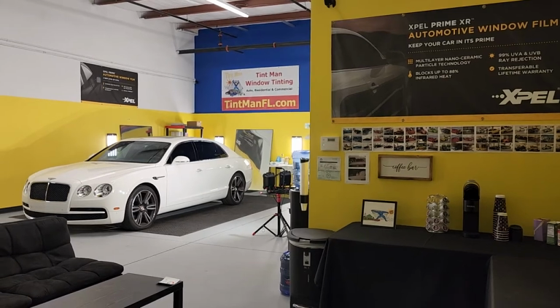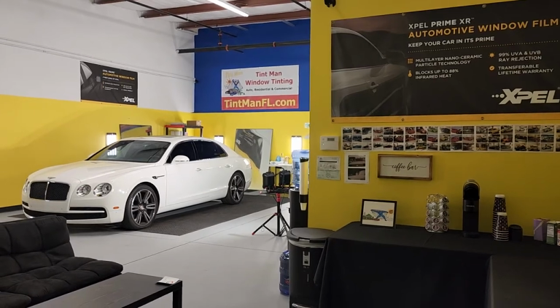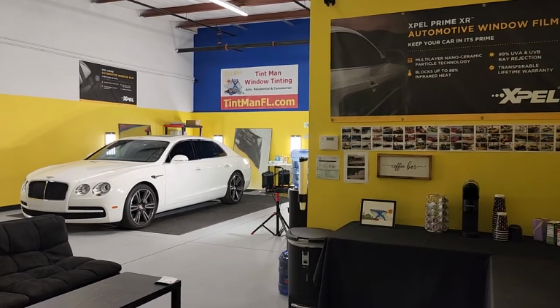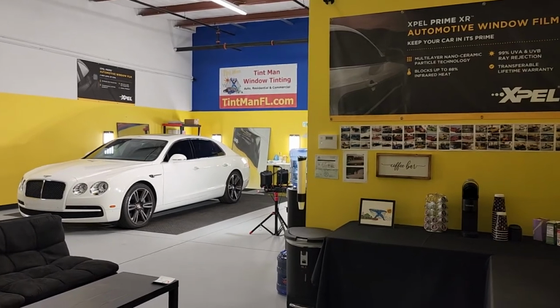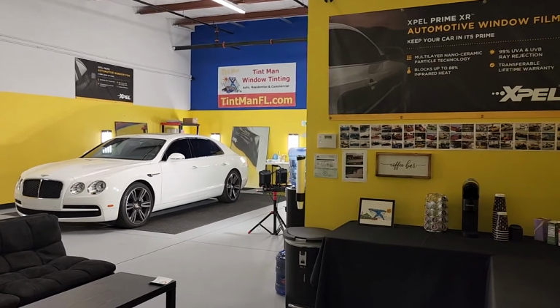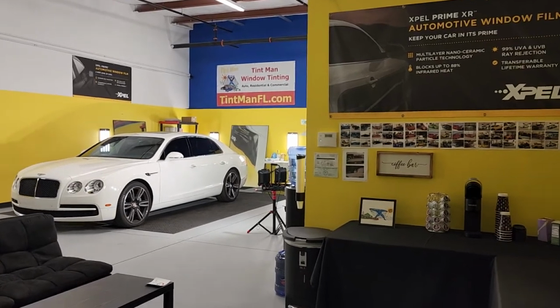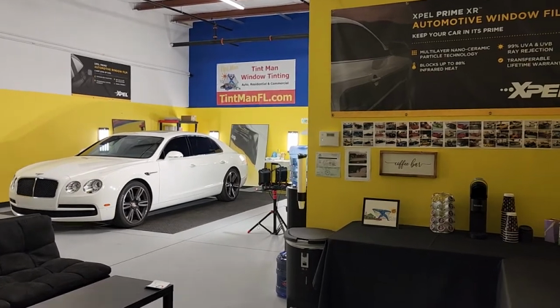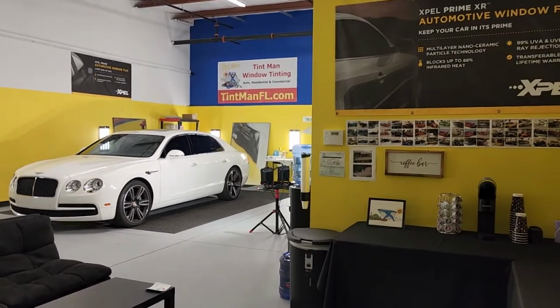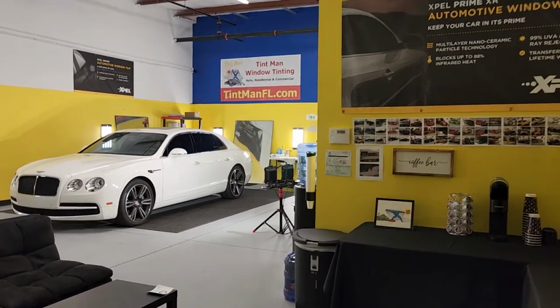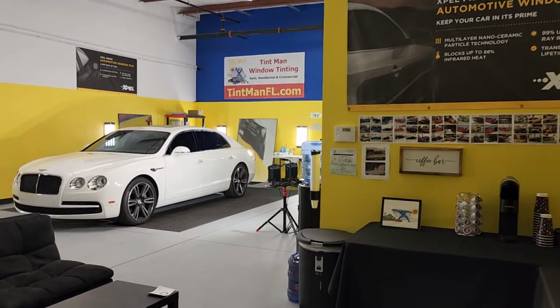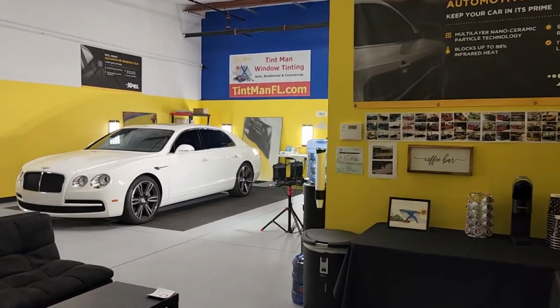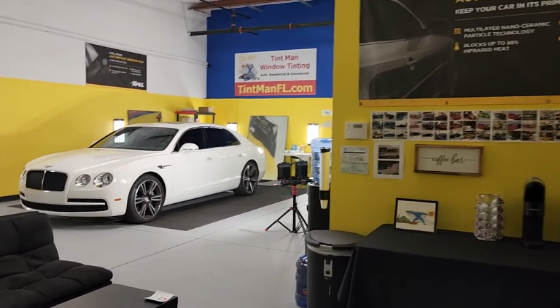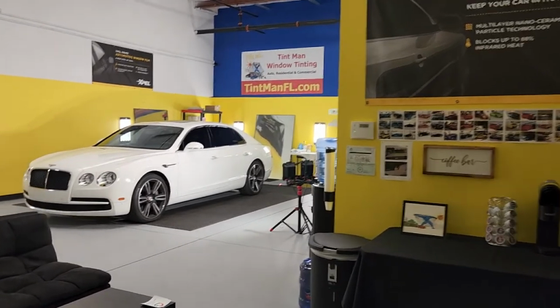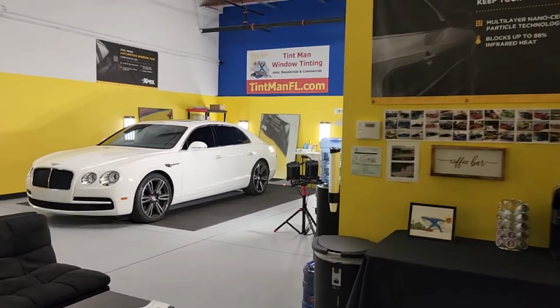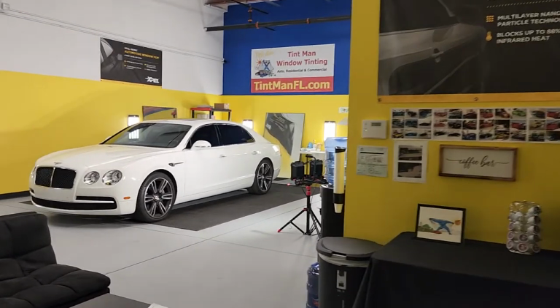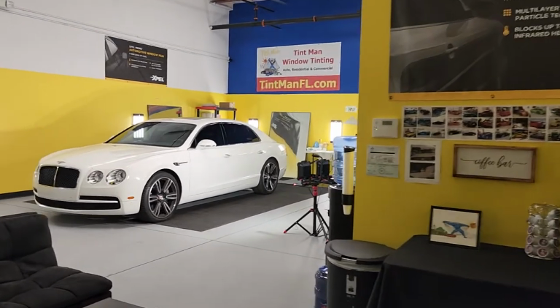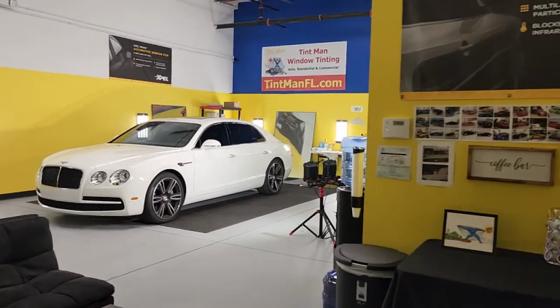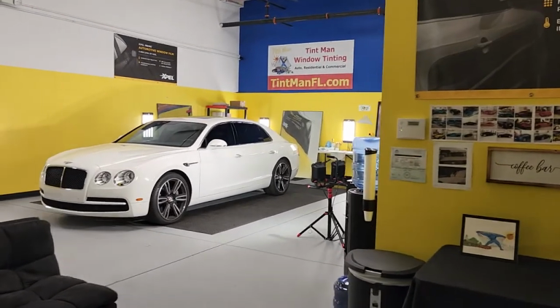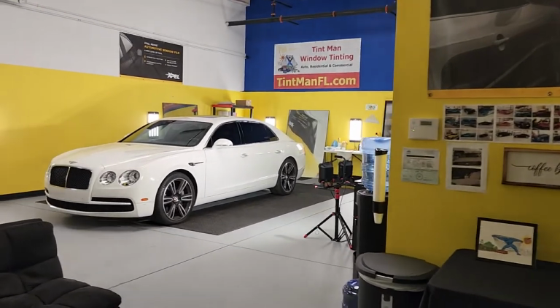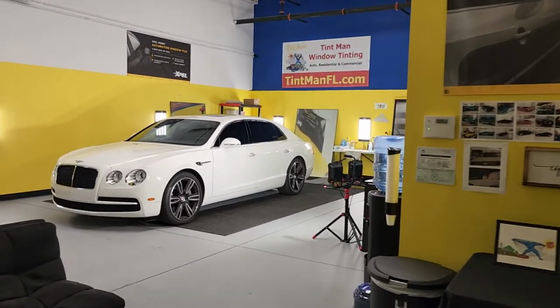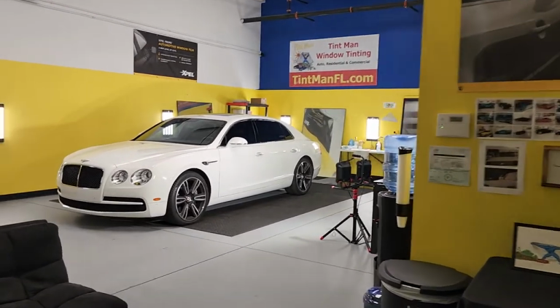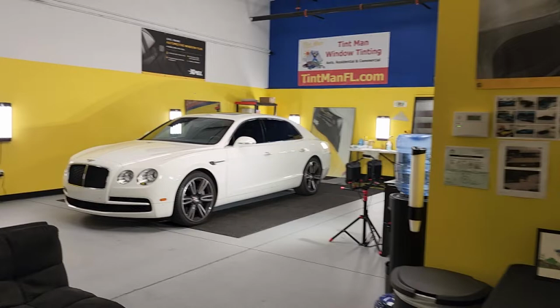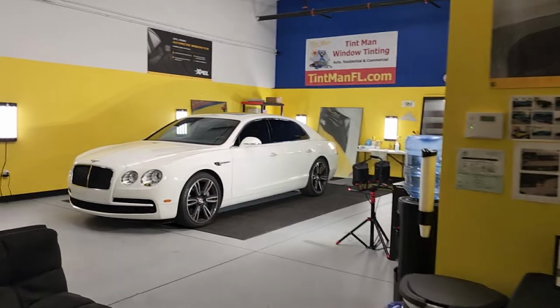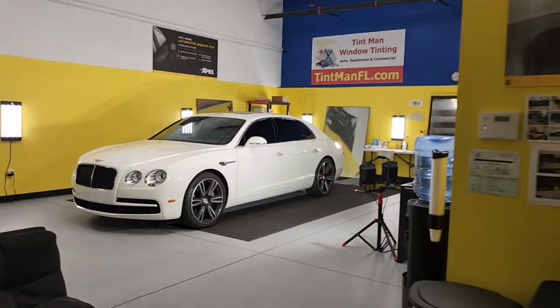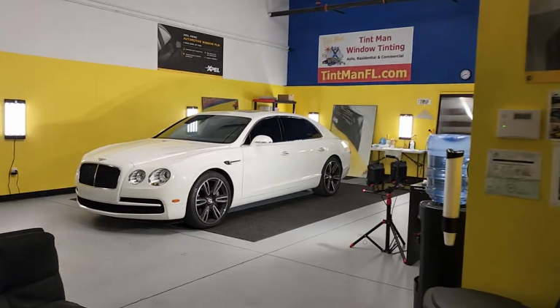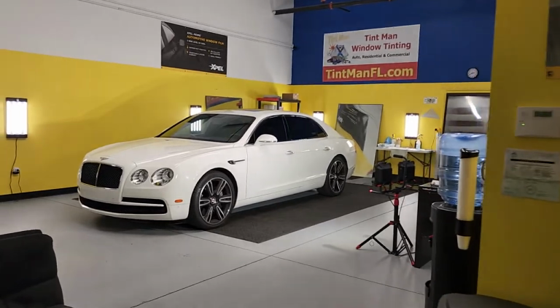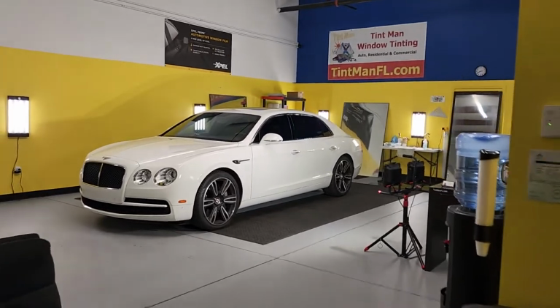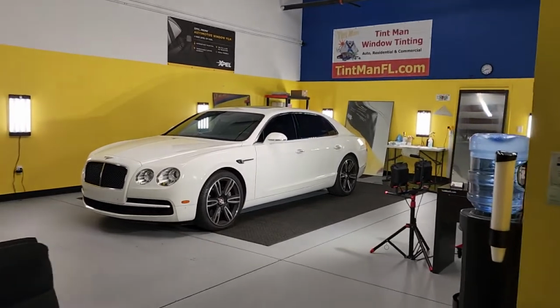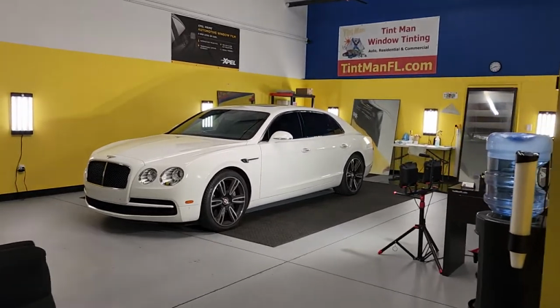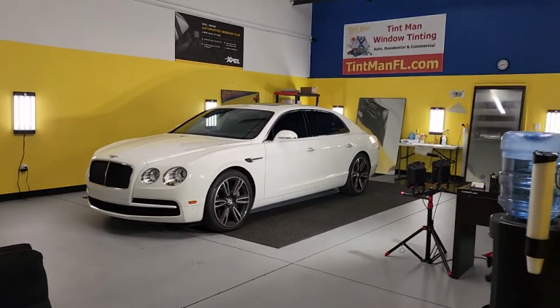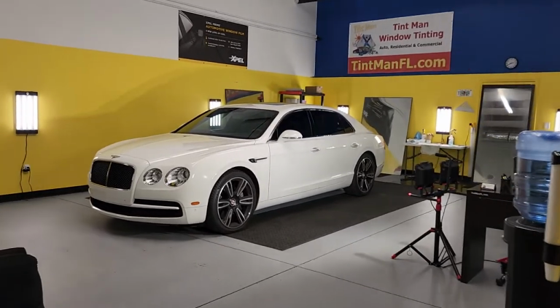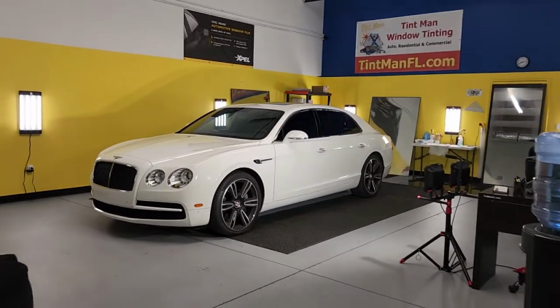Hello, my name is Sean with Tent Man Window Tending. This is our Winter Garden location. We're also located in Longwood and Winter Park.